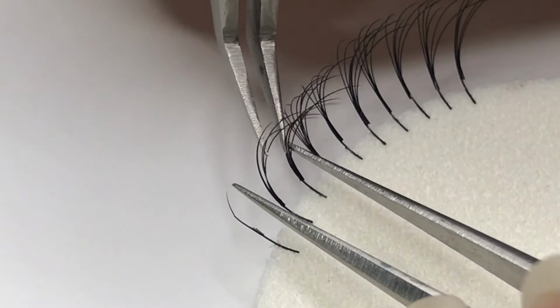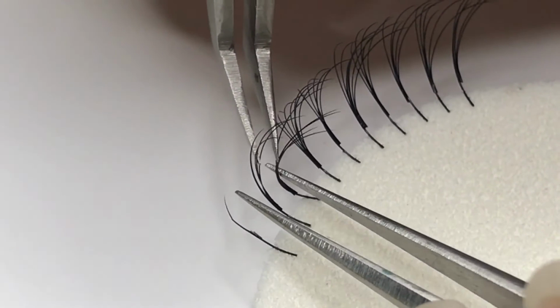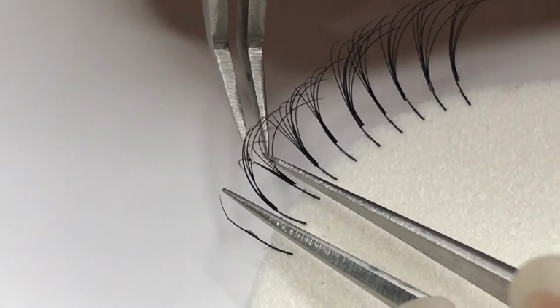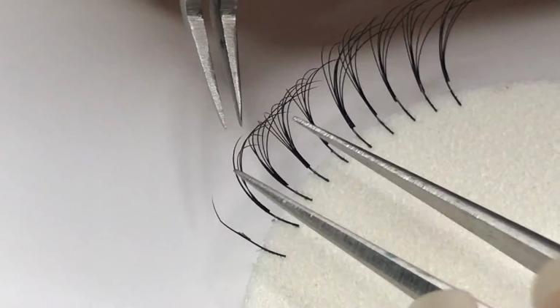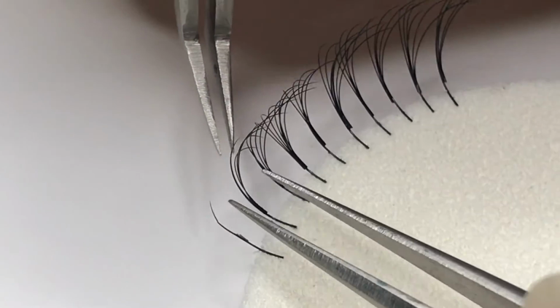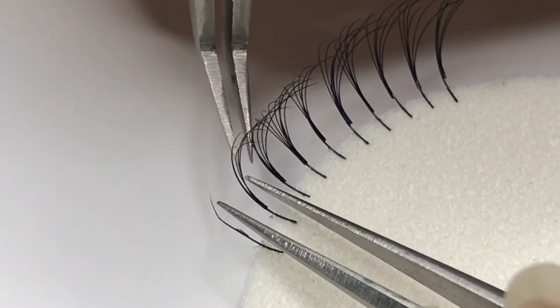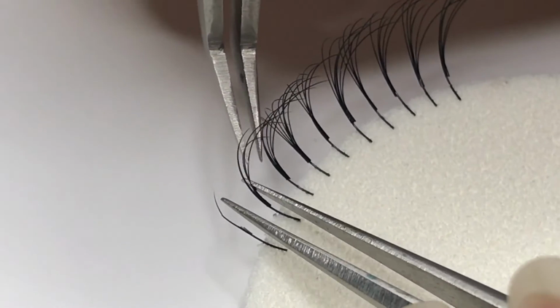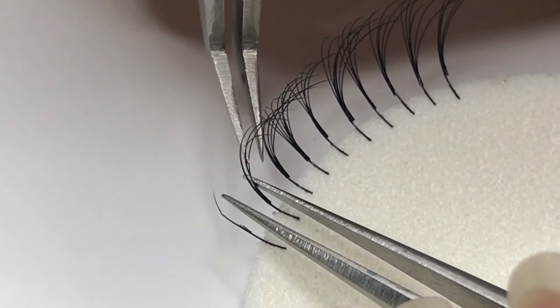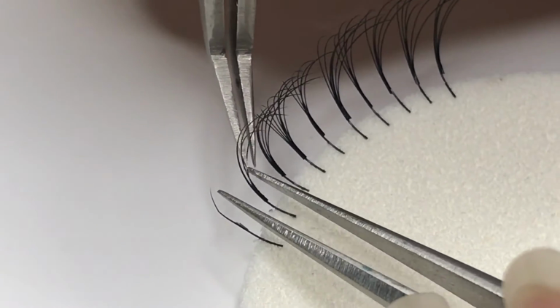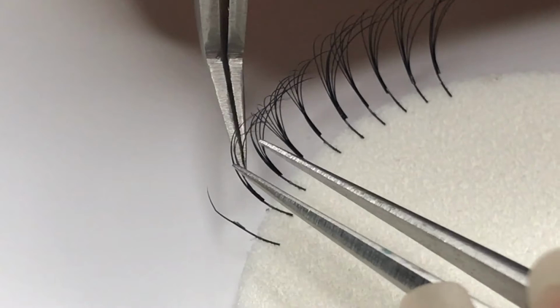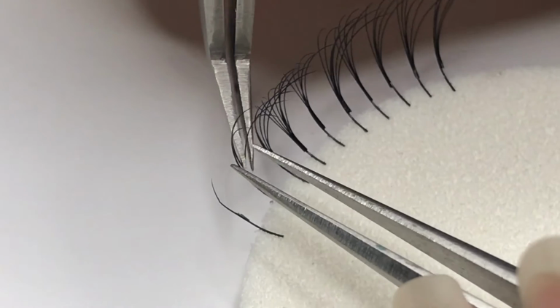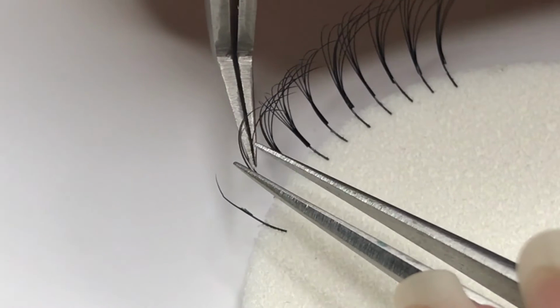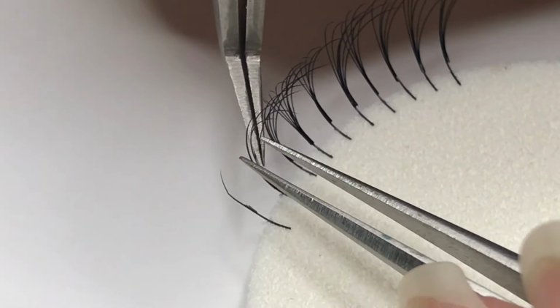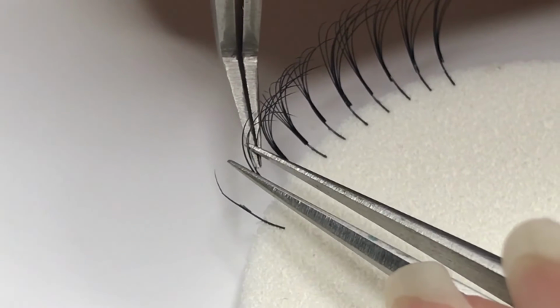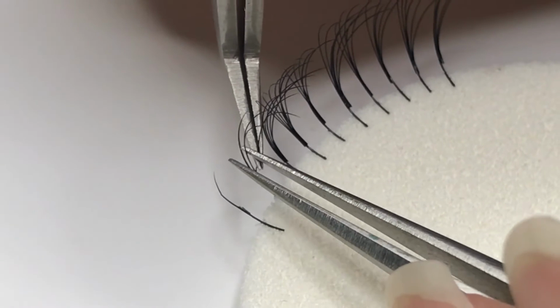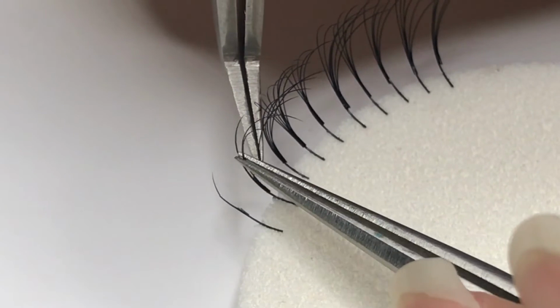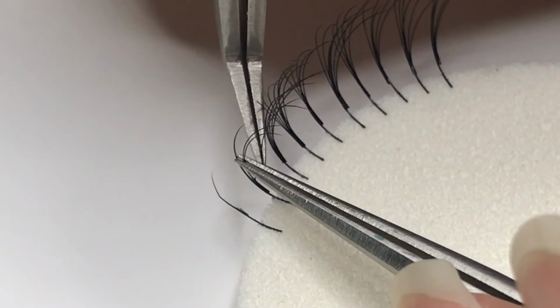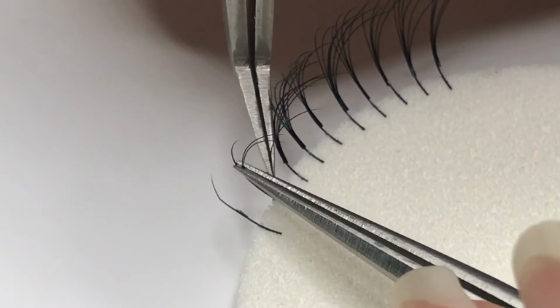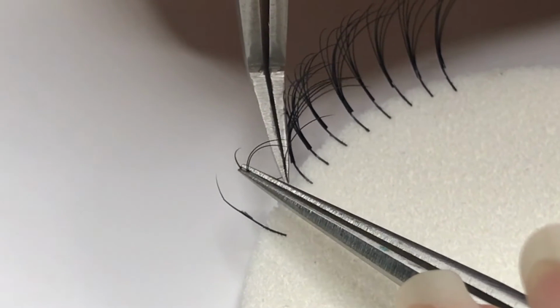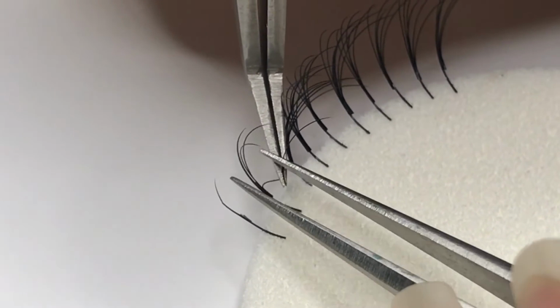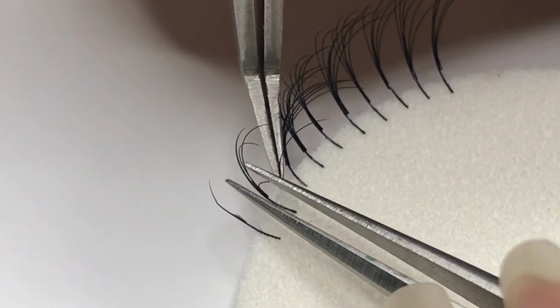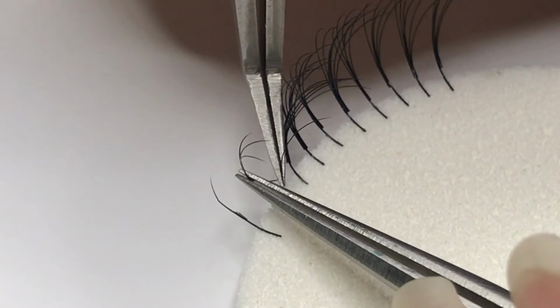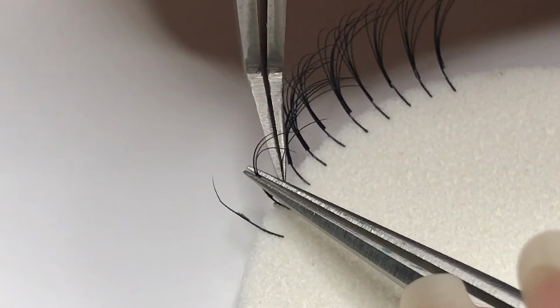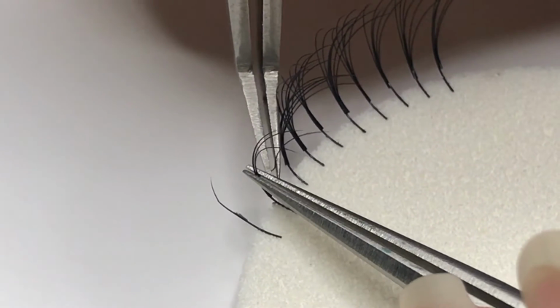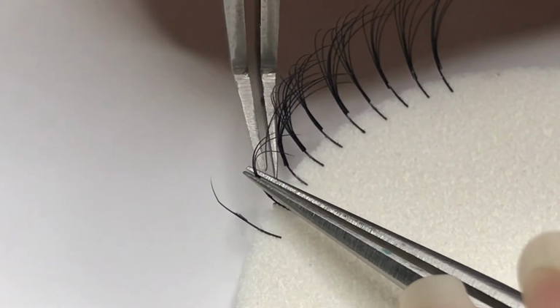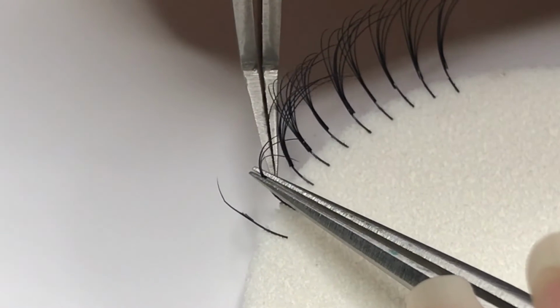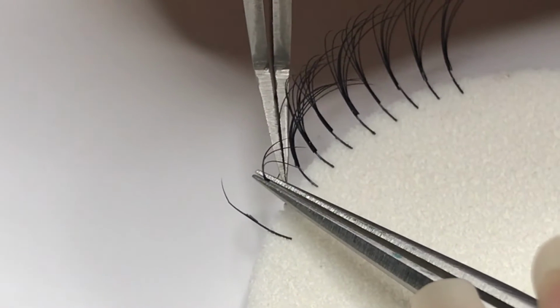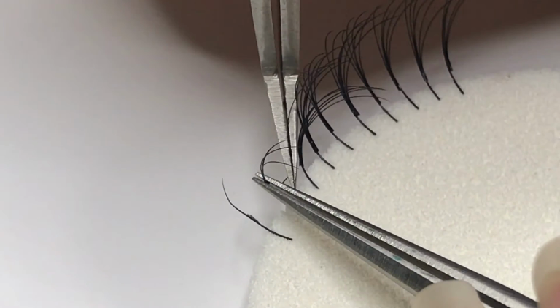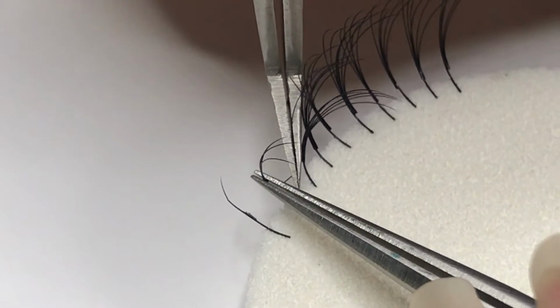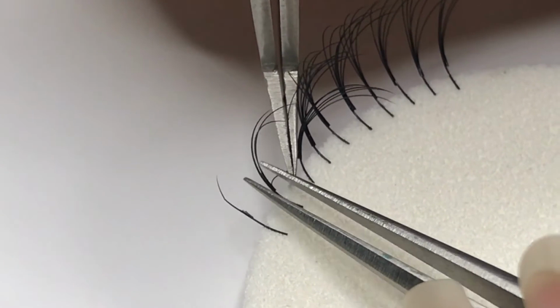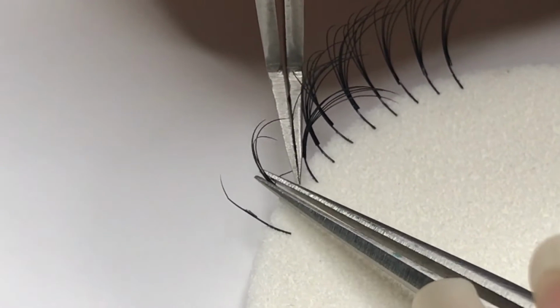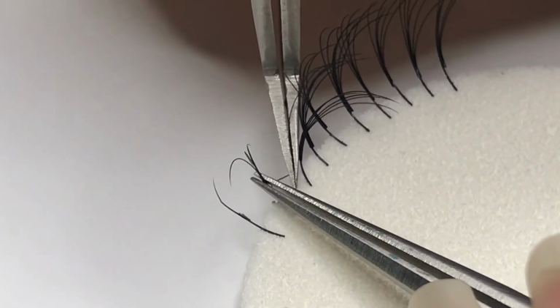Peeling off individually gives you more control; however, it does take a little bit more time just because you are removing one extension at a time.